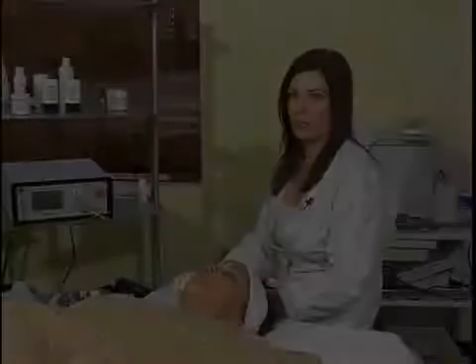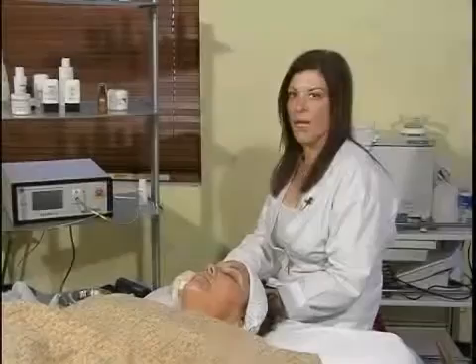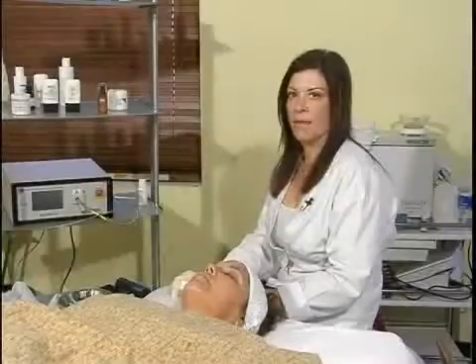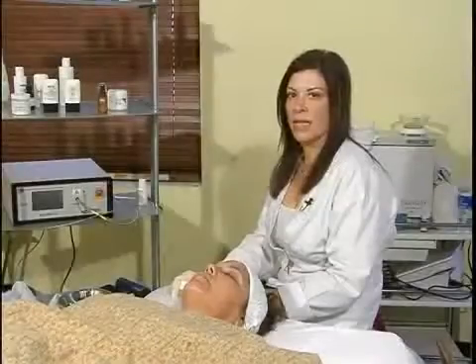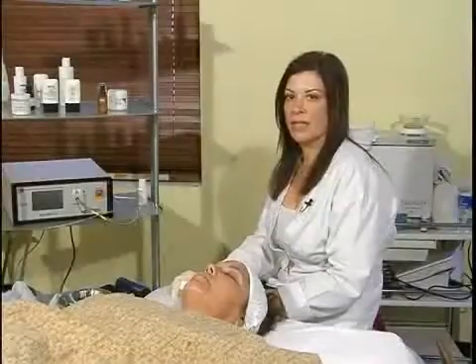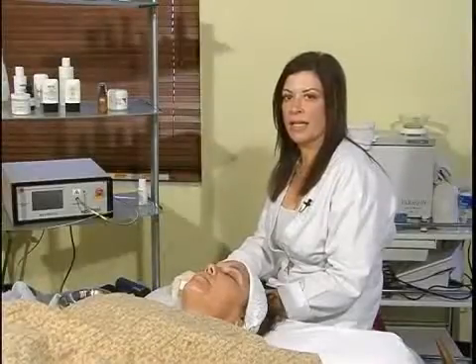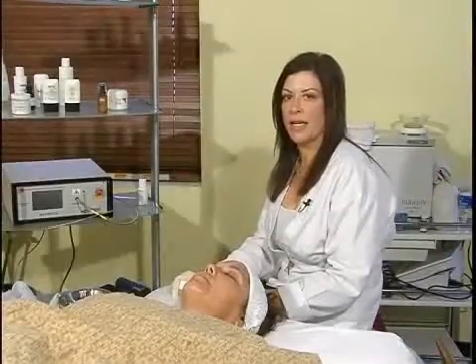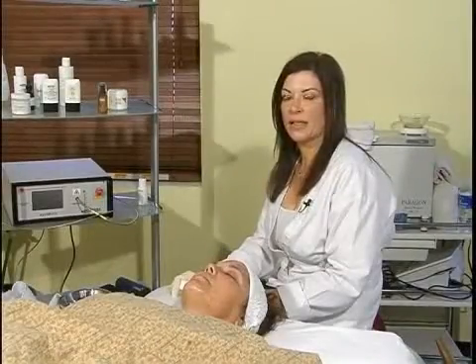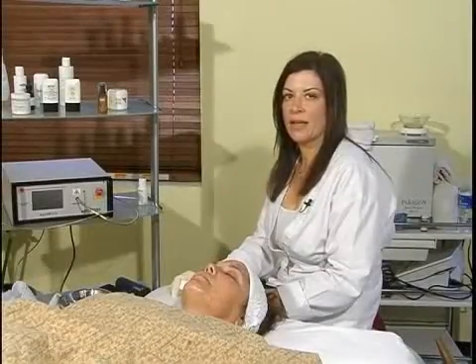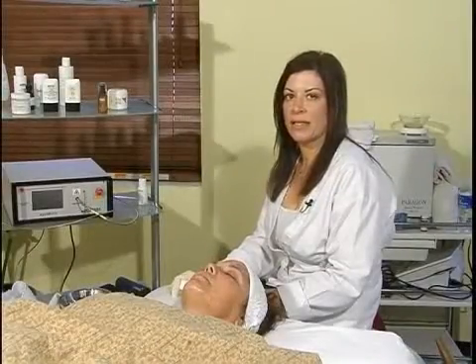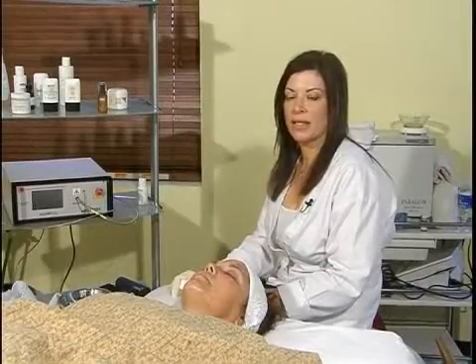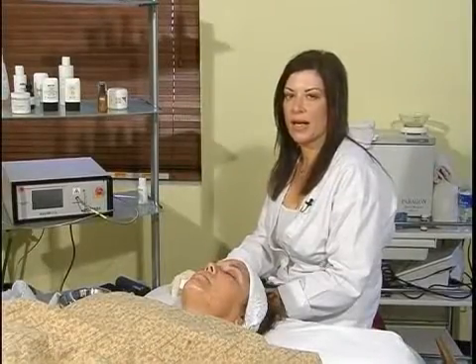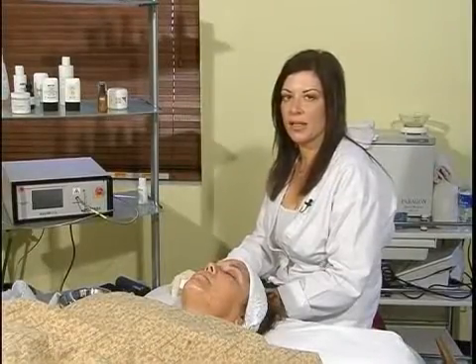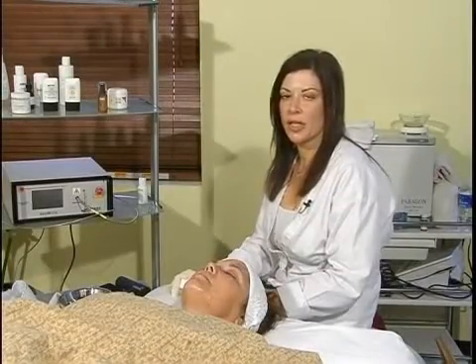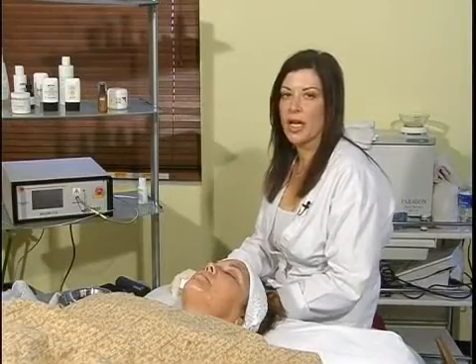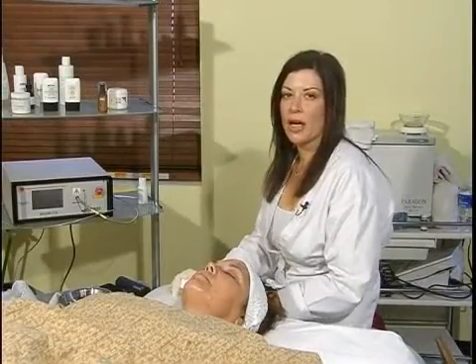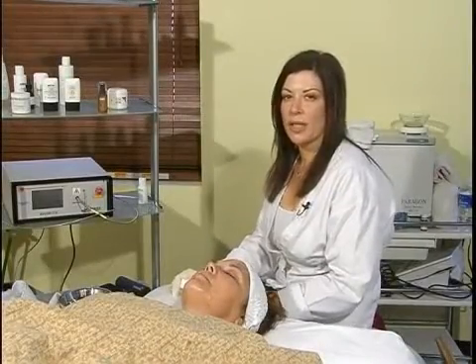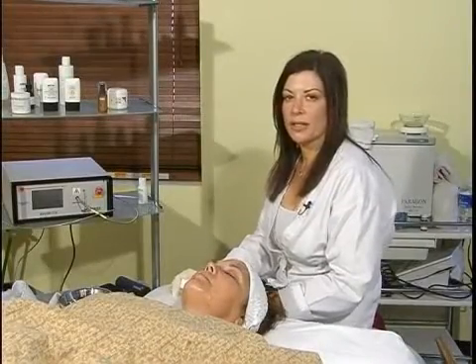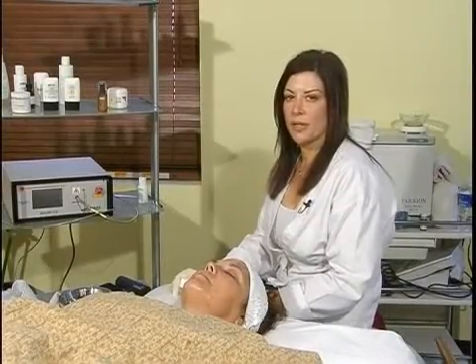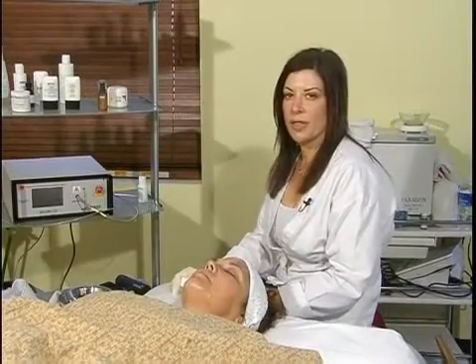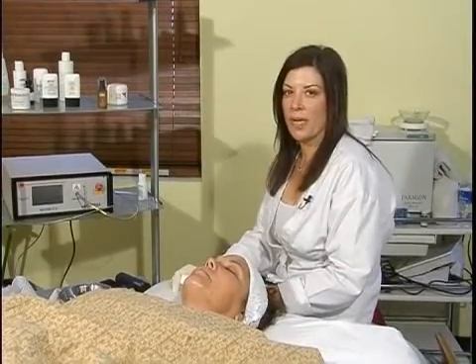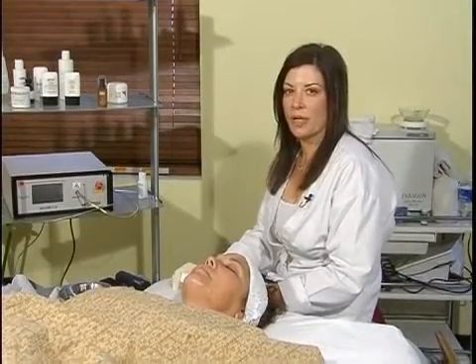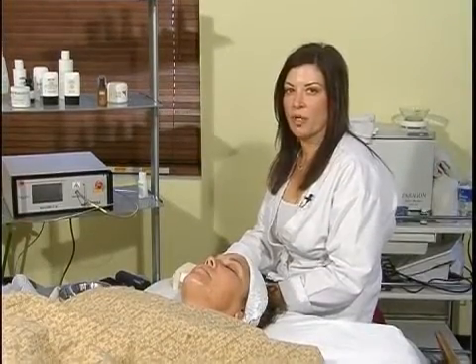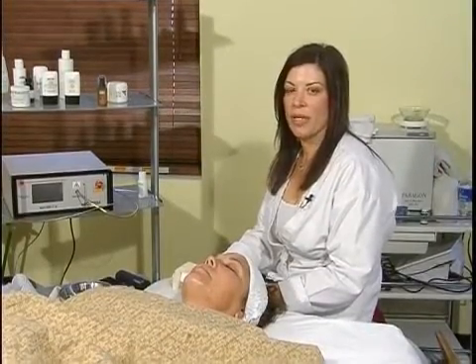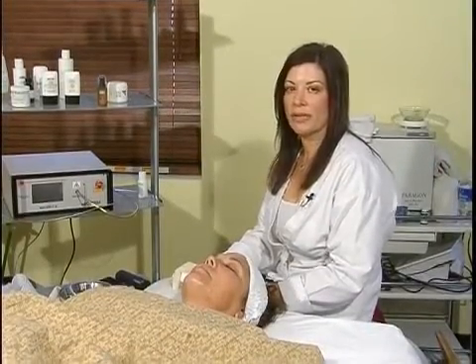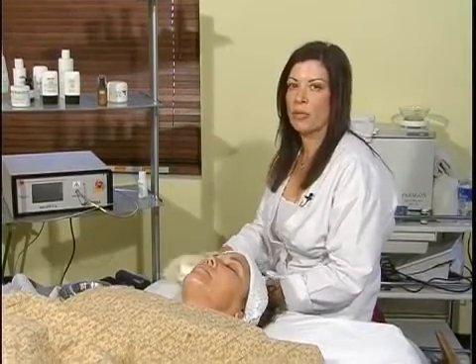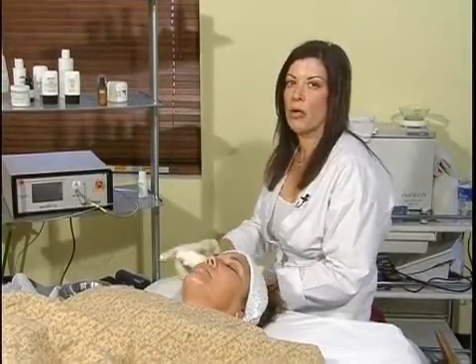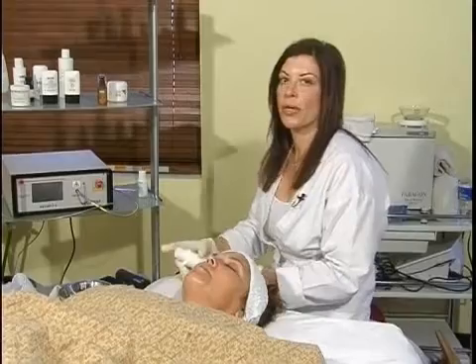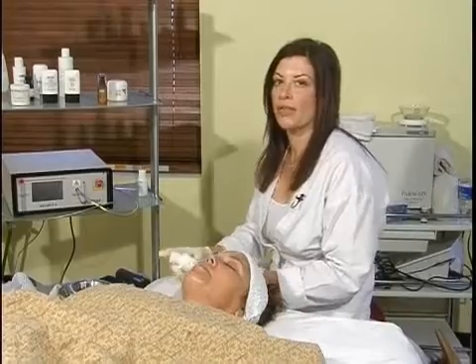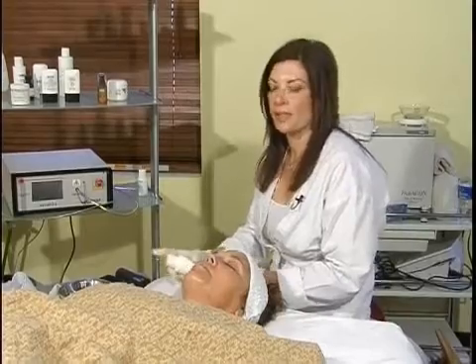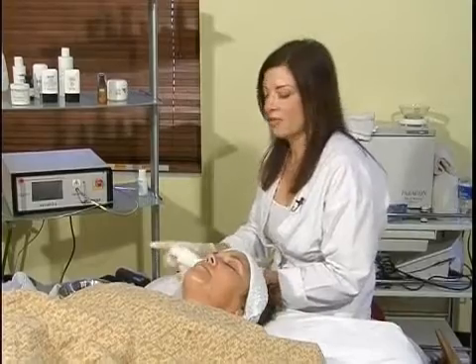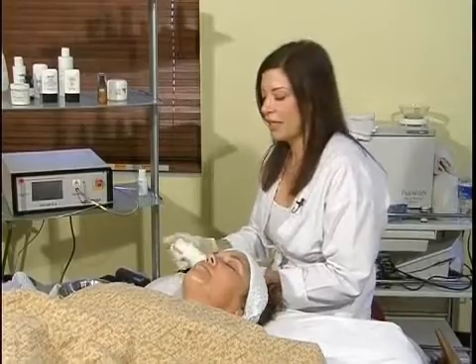Hi, my name is Mary Tennis and I am a skincare expert. I am going to discuss with you now chemical peels that are appropriate for sensitive skin.